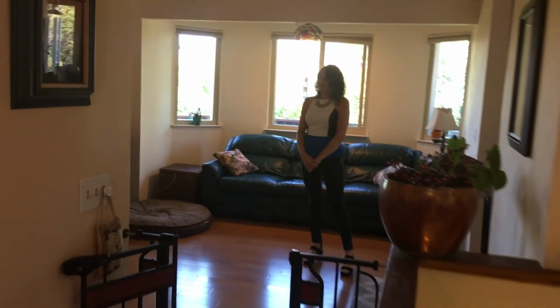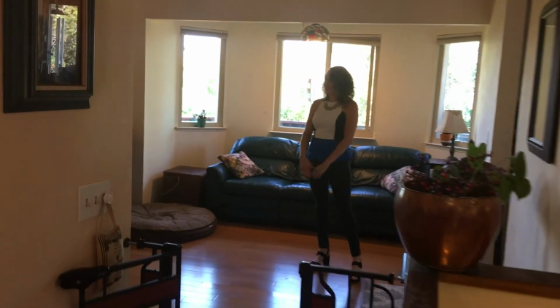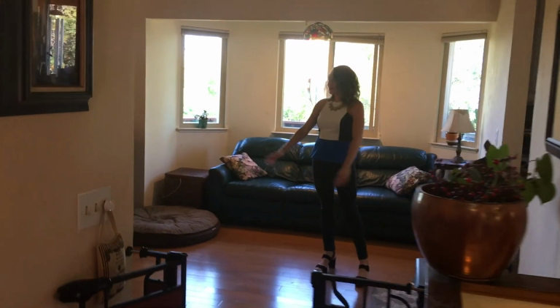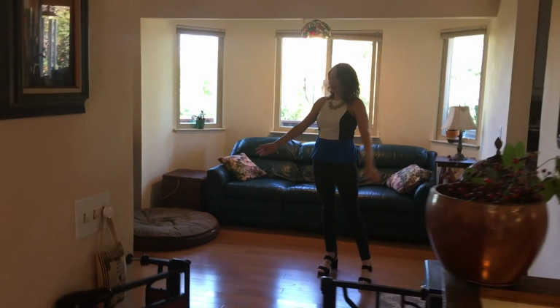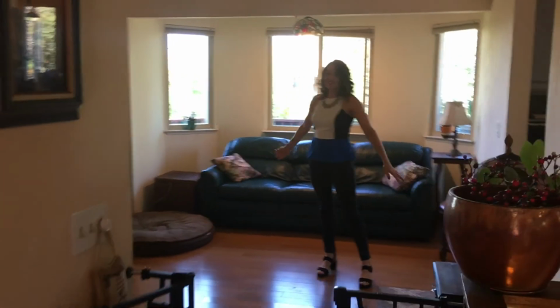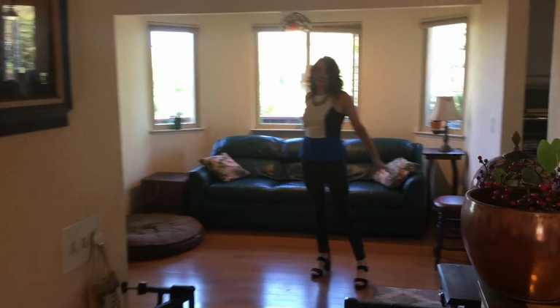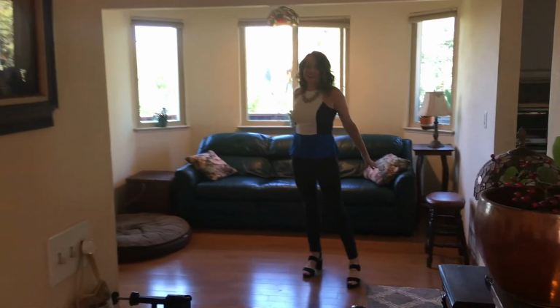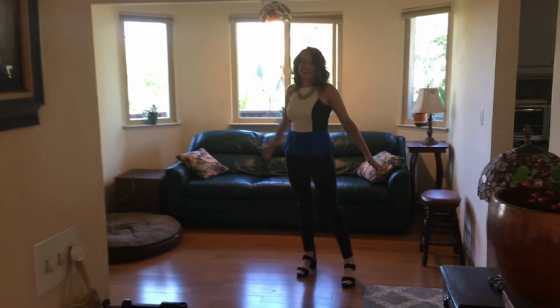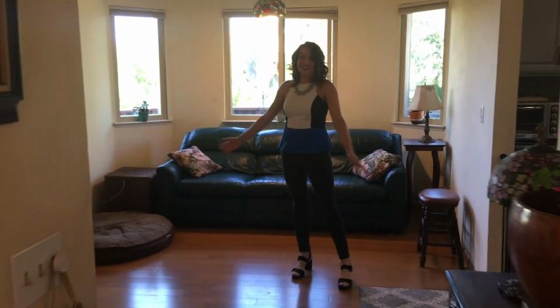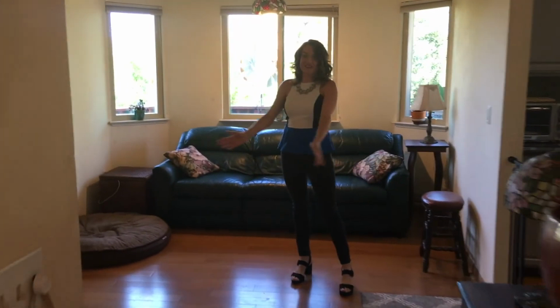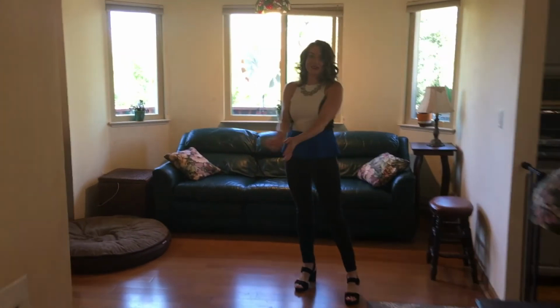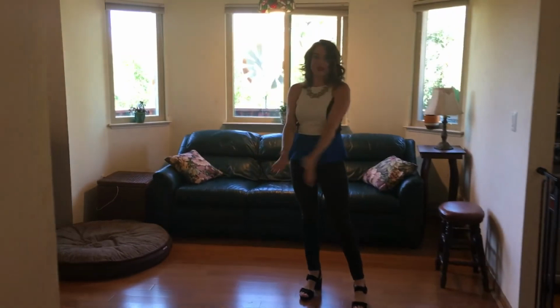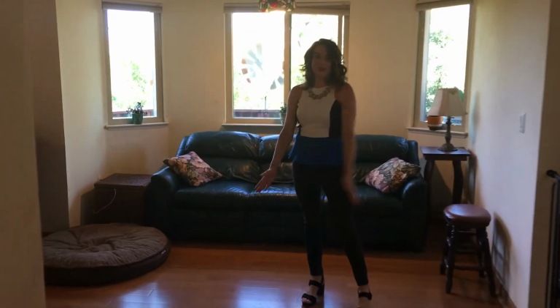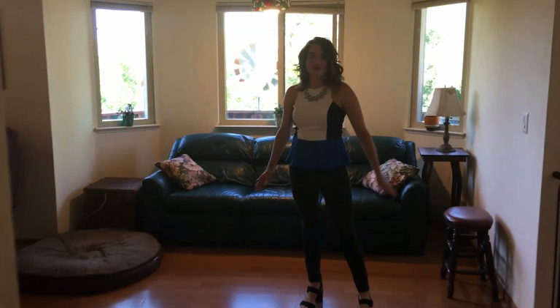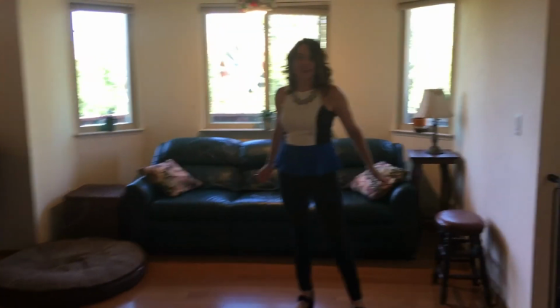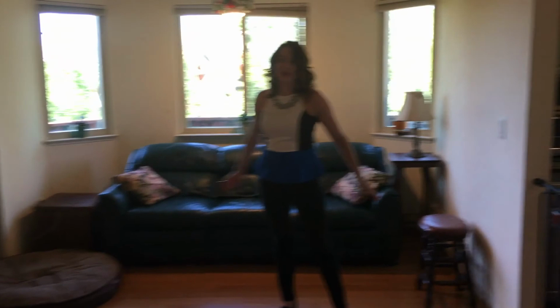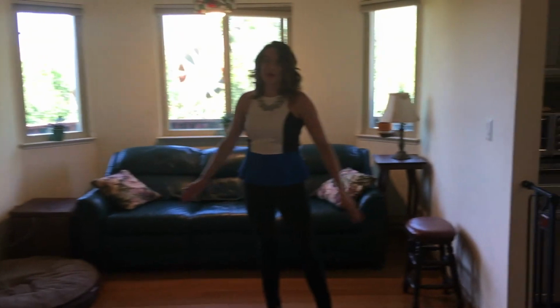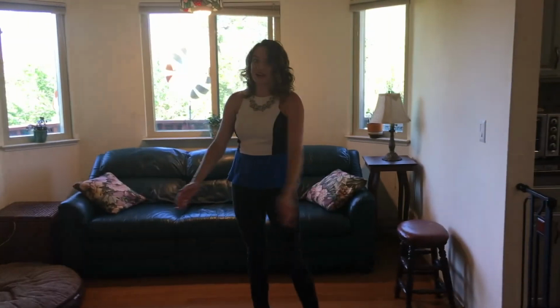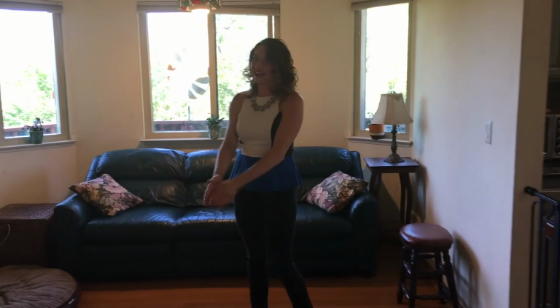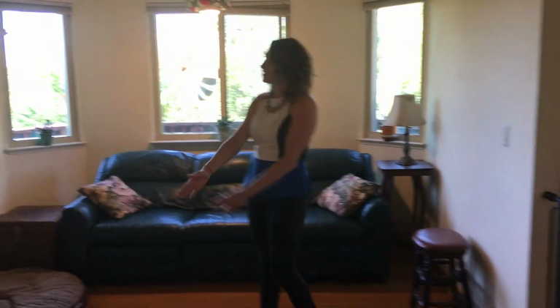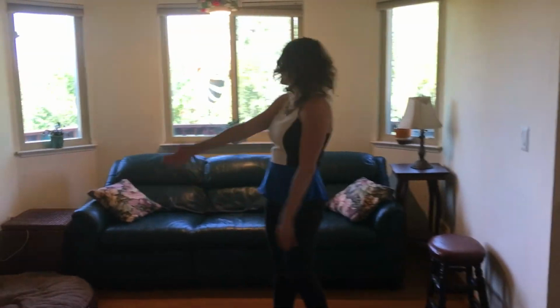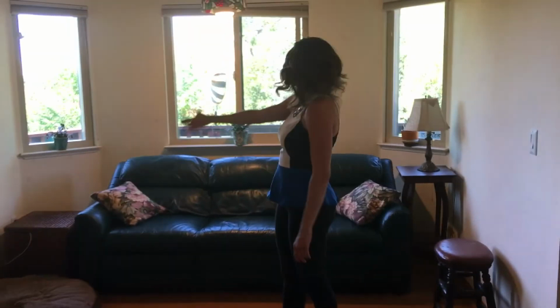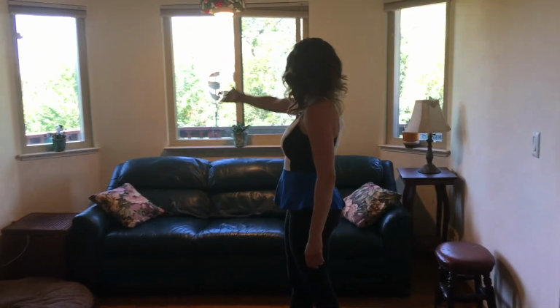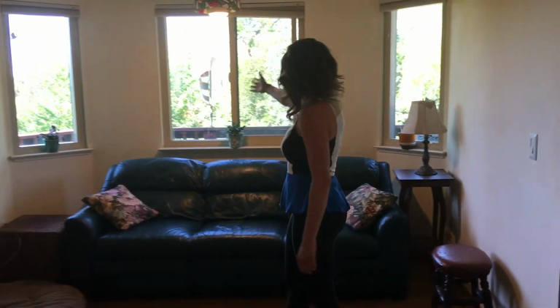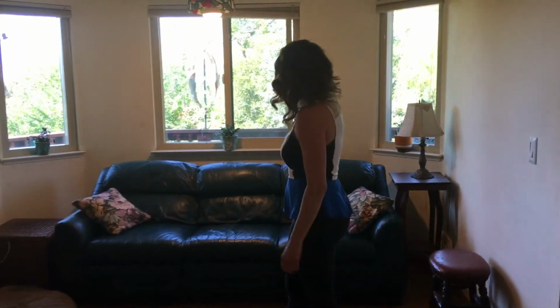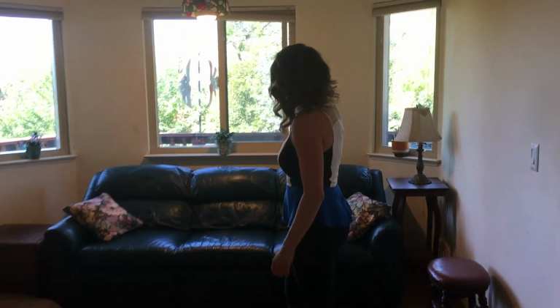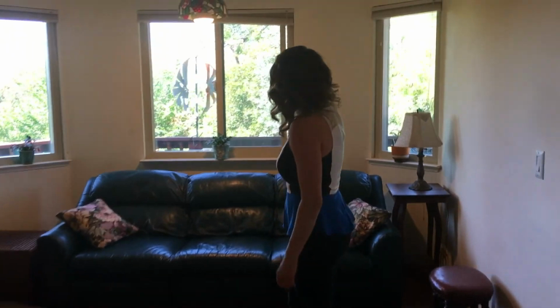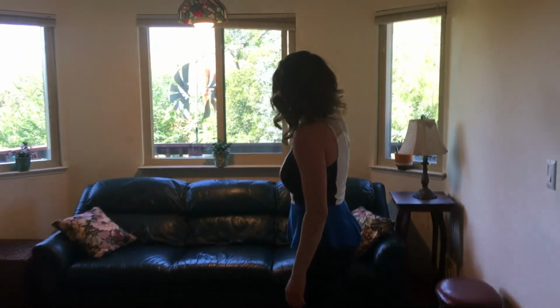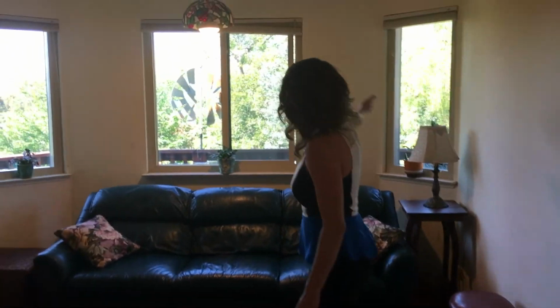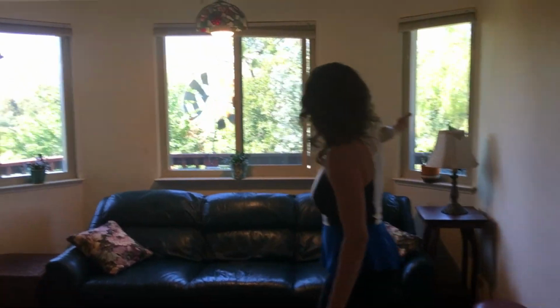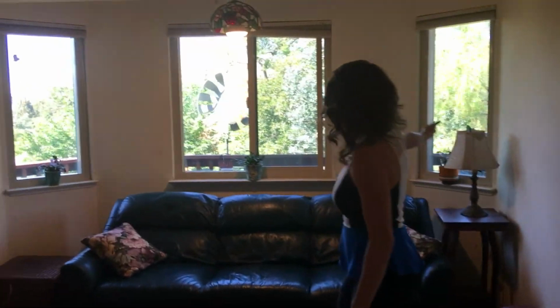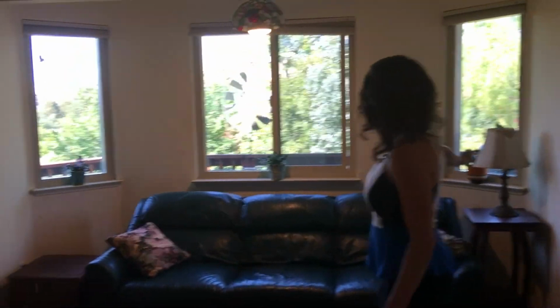Here we have the living room where, as you can see, you can kind of see Mount Diablo.